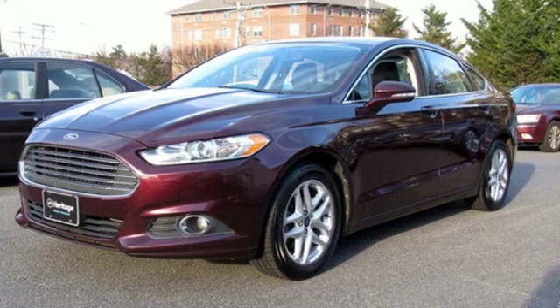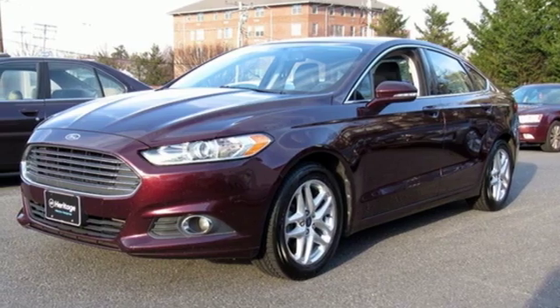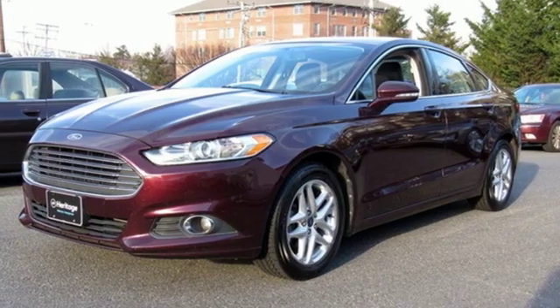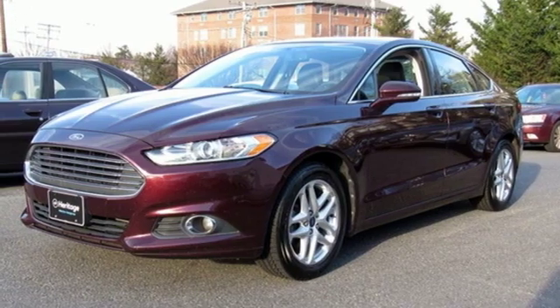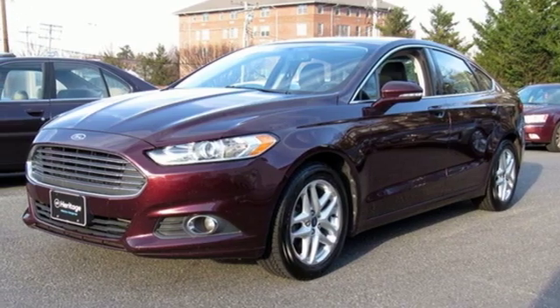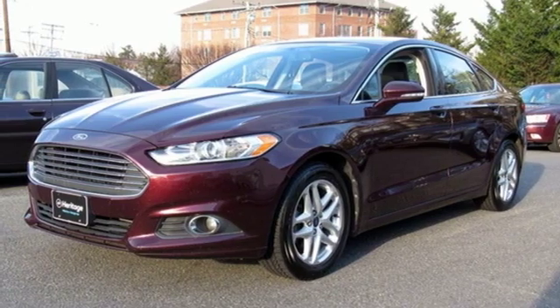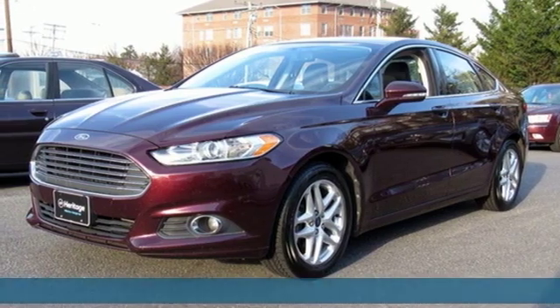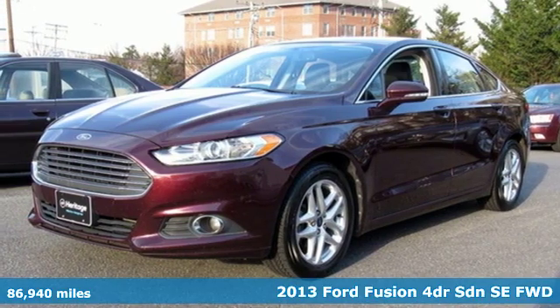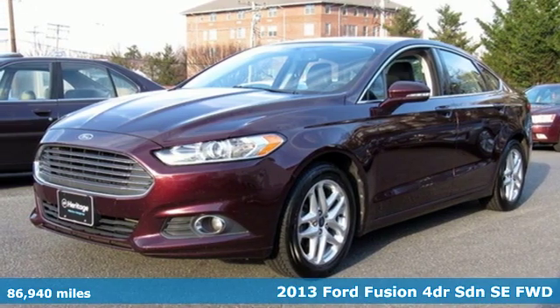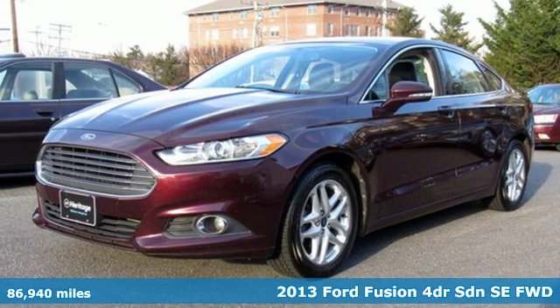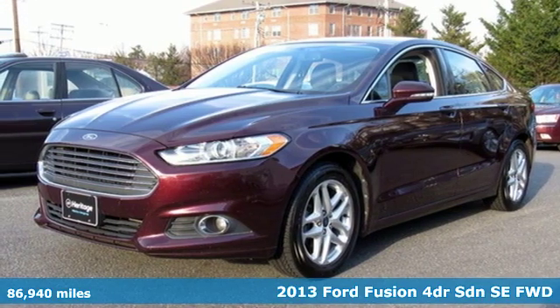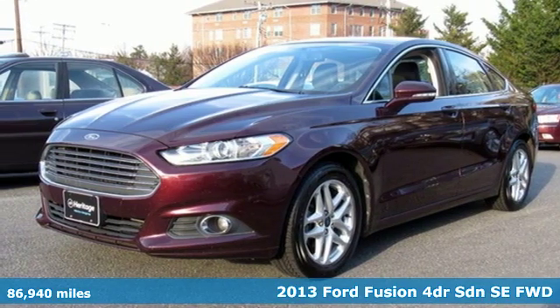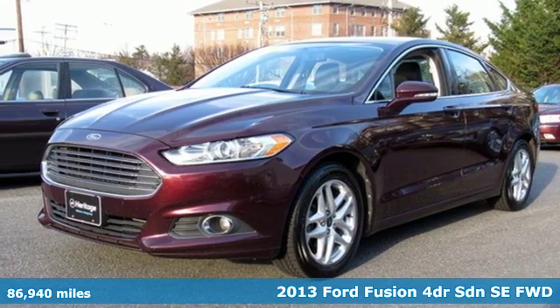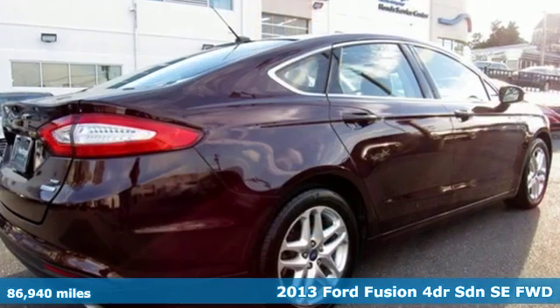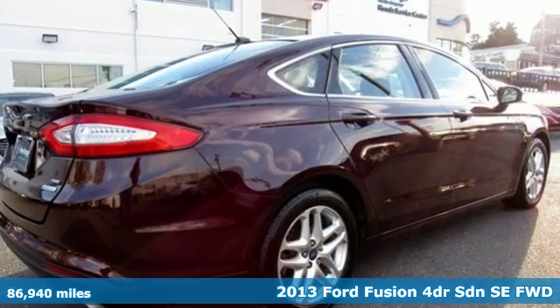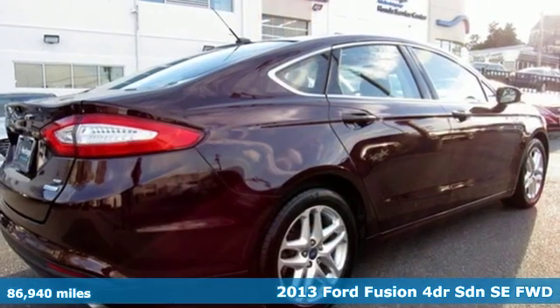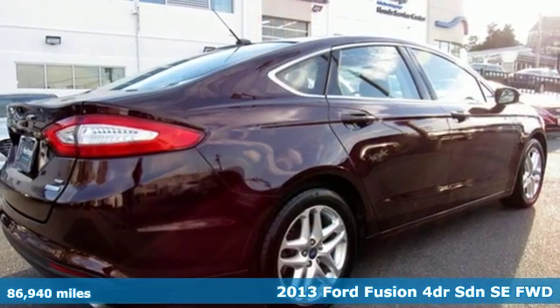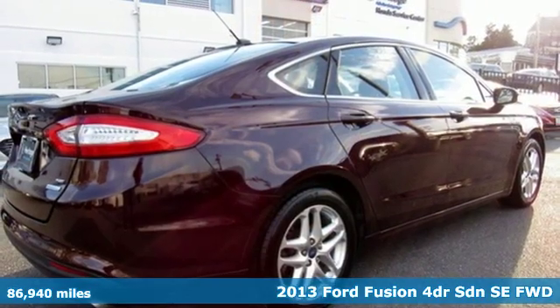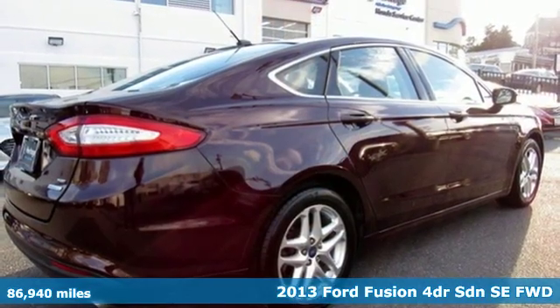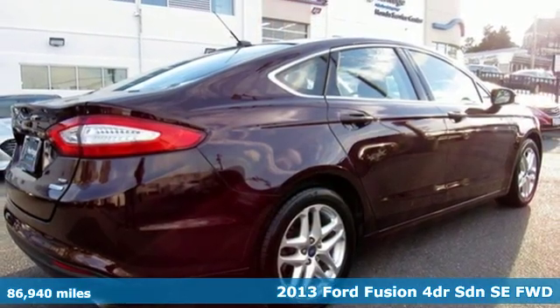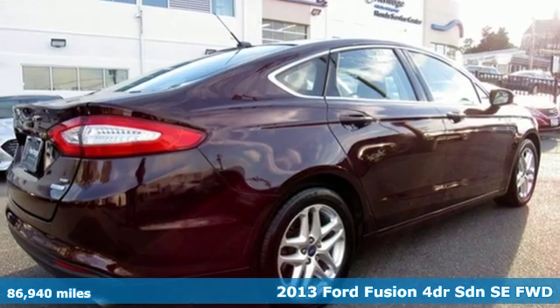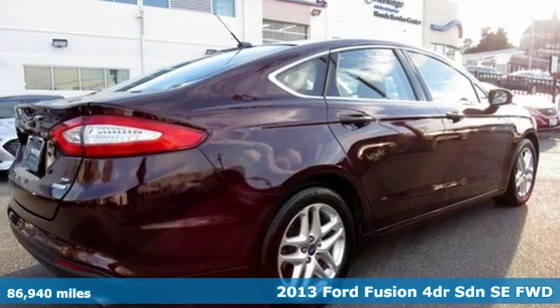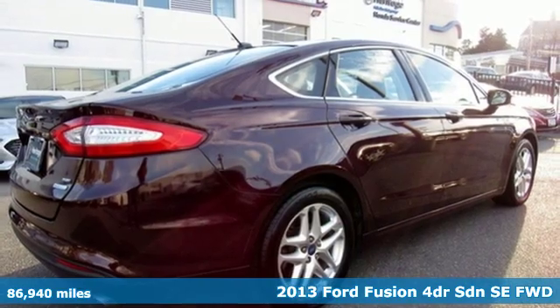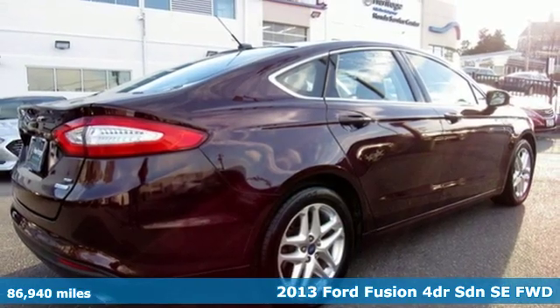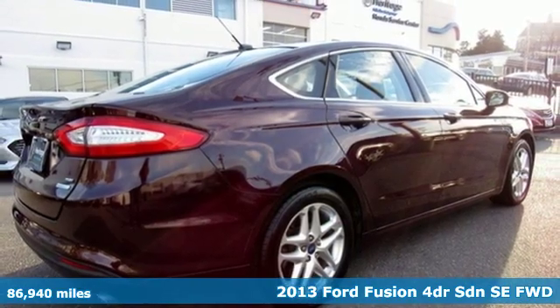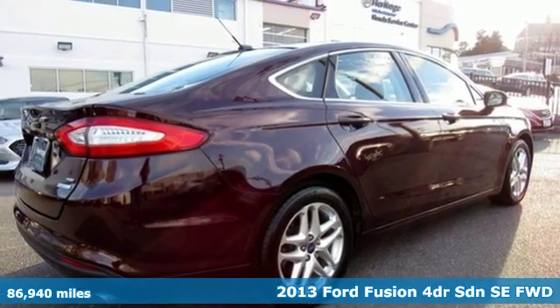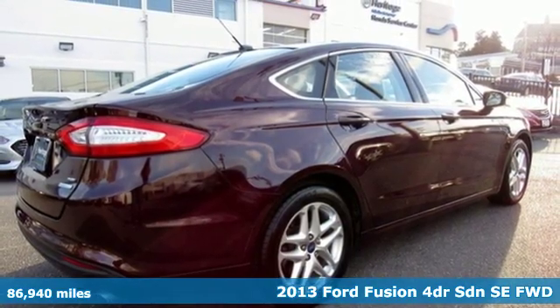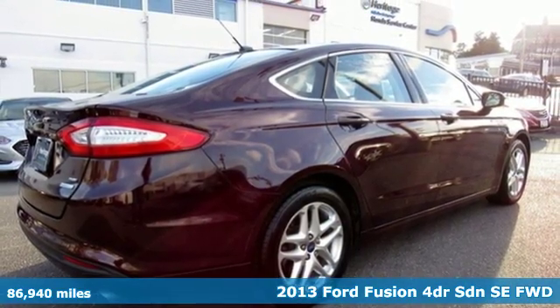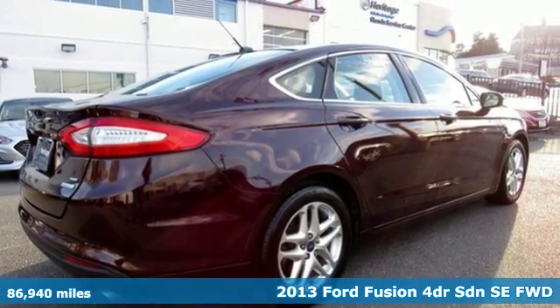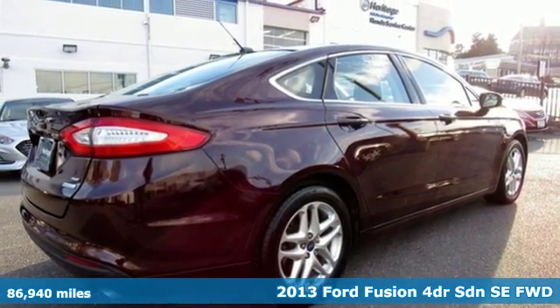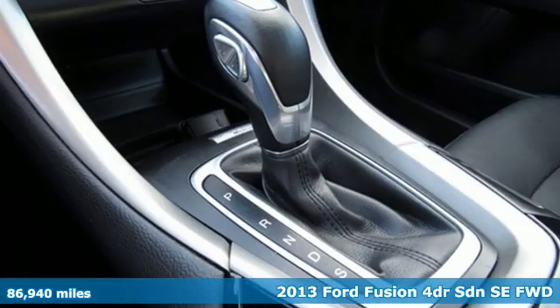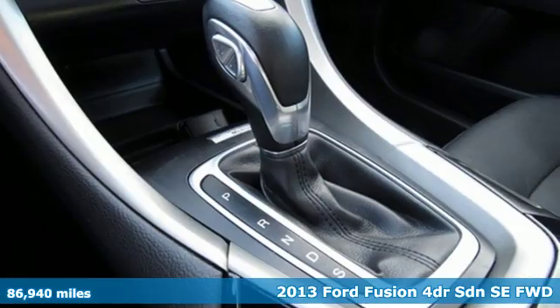It's a 2013 Ford Fusion. Step up and stand out in this innovative sedan that ramps up the driving fun.